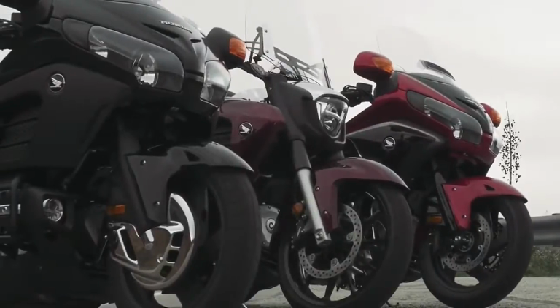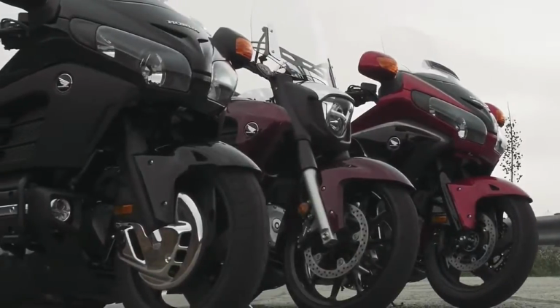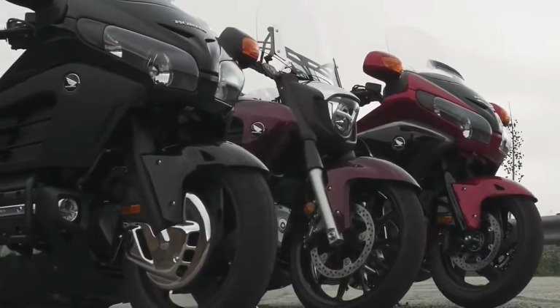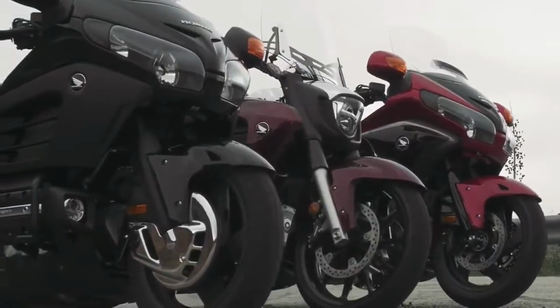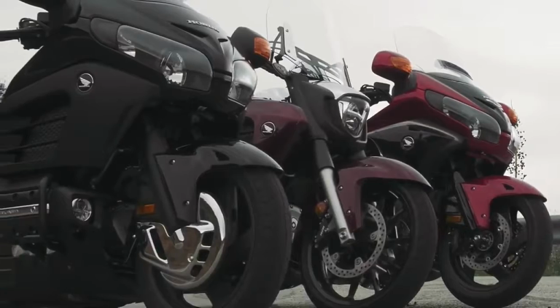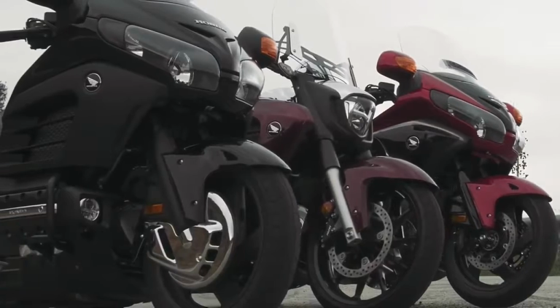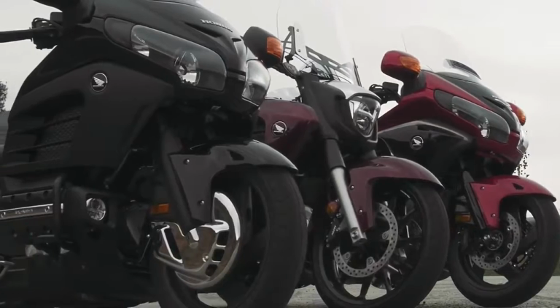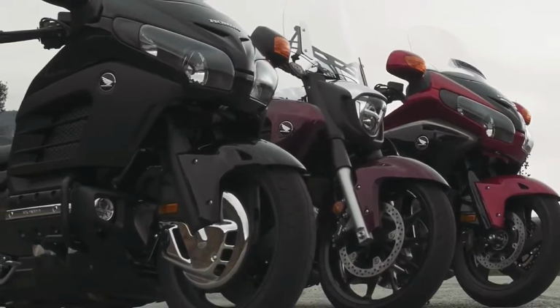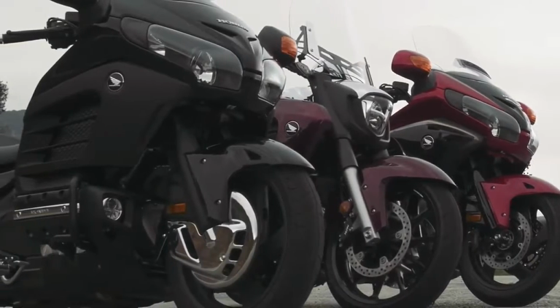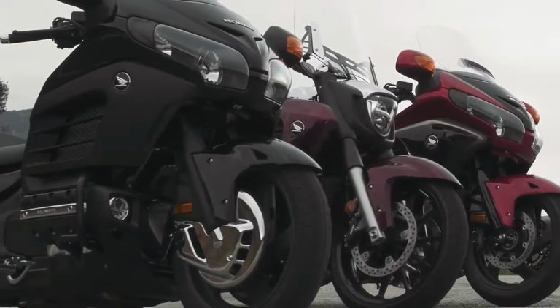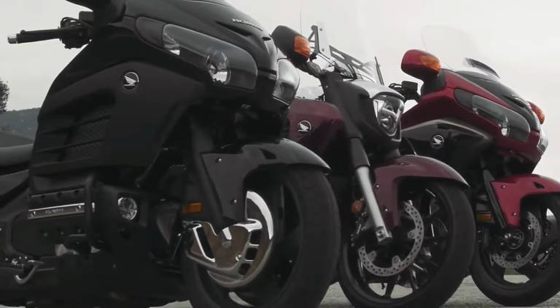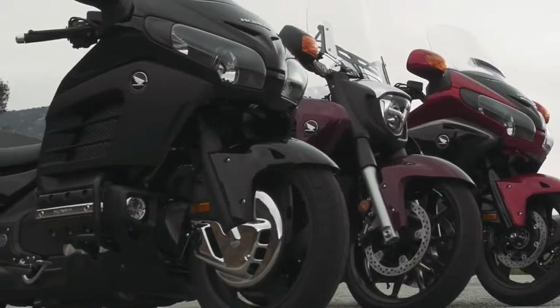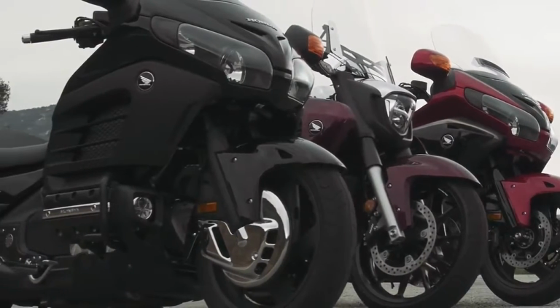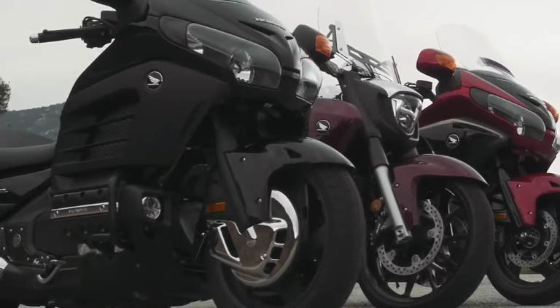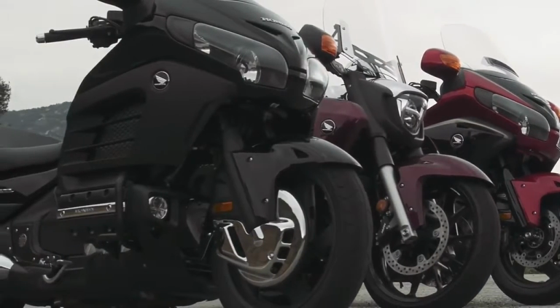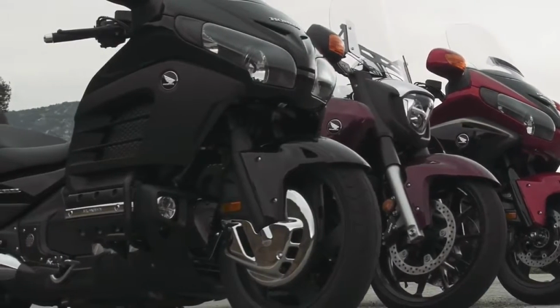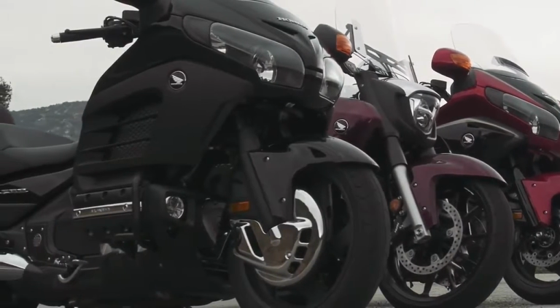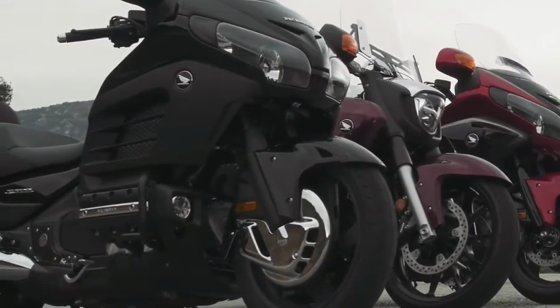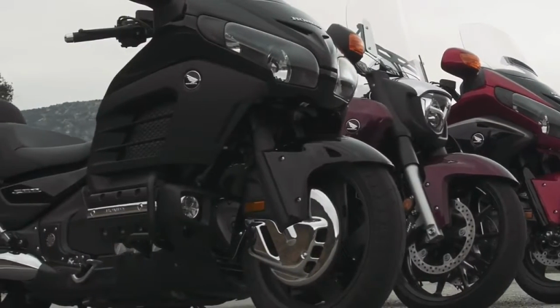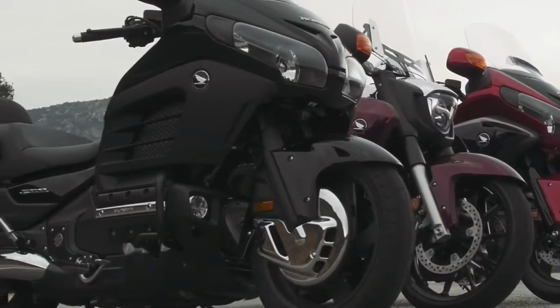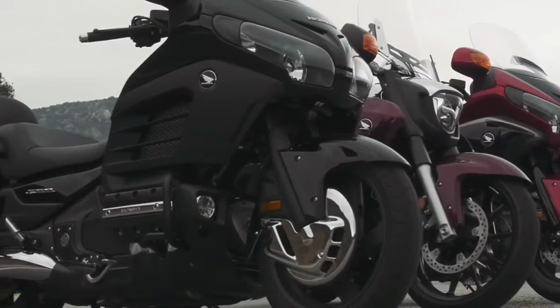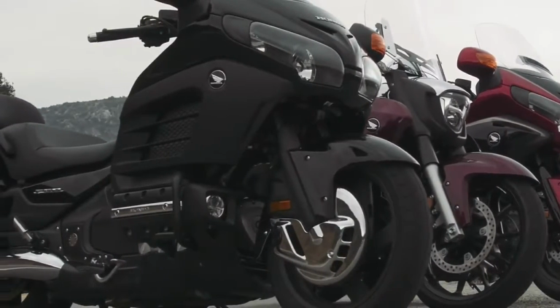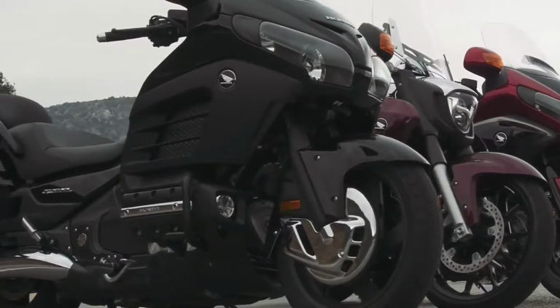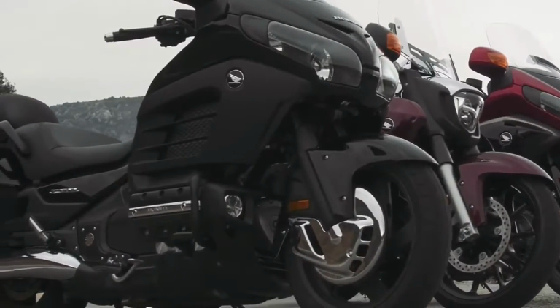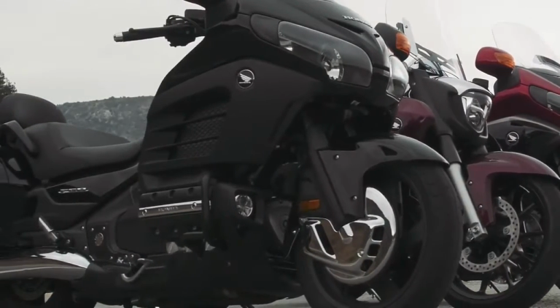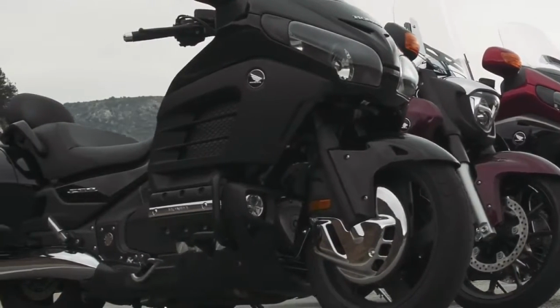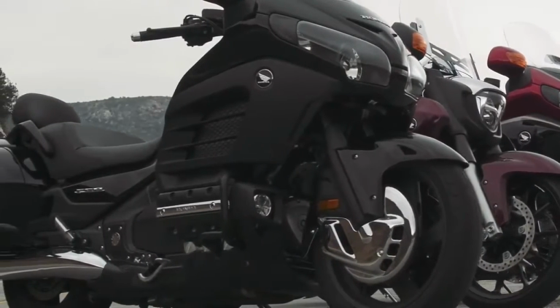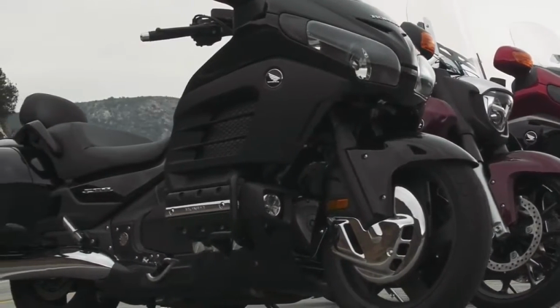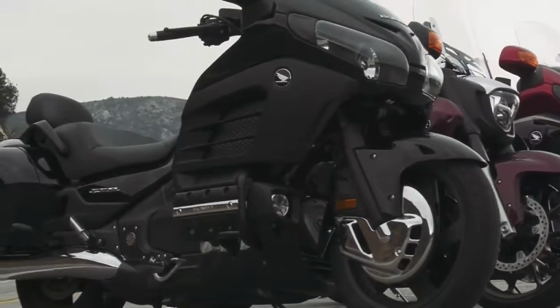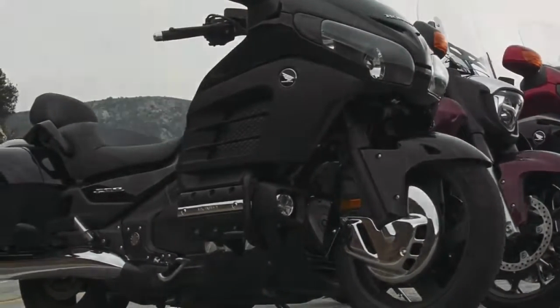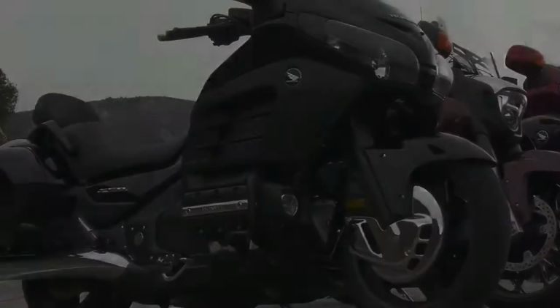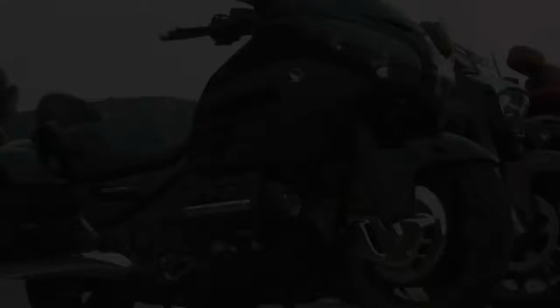The Goldwing family. Three different ways to experience Honda's six-cylinder magic.